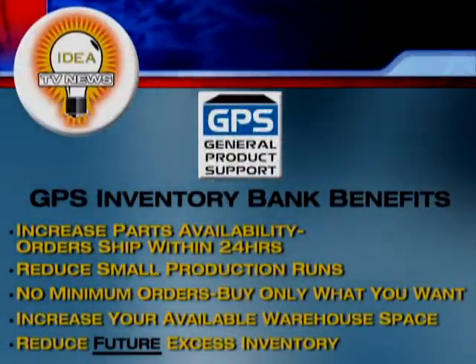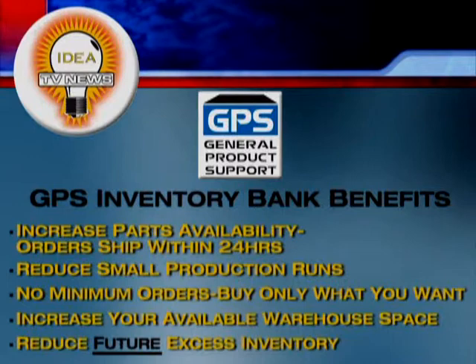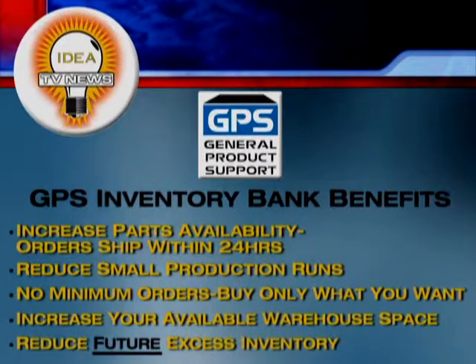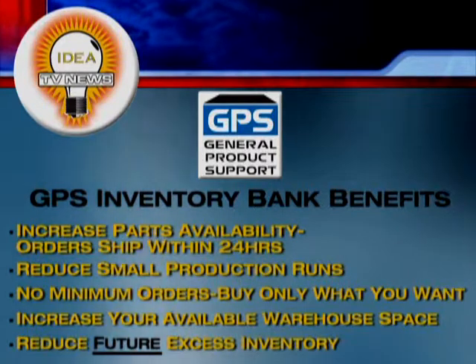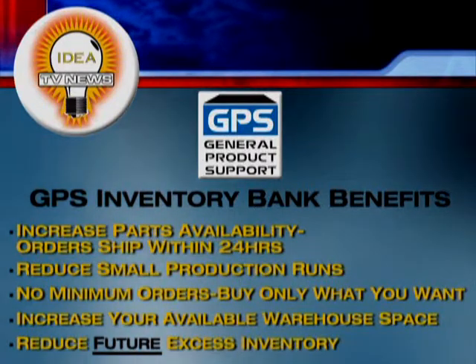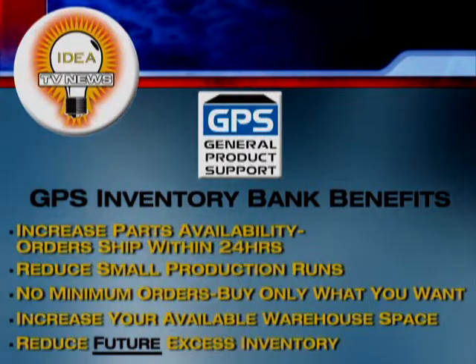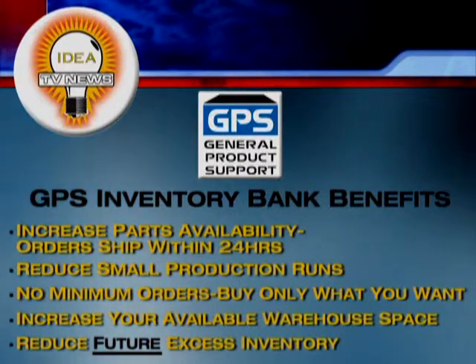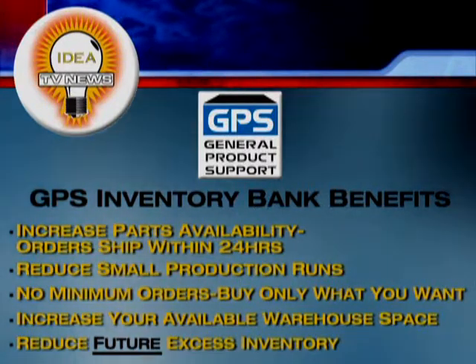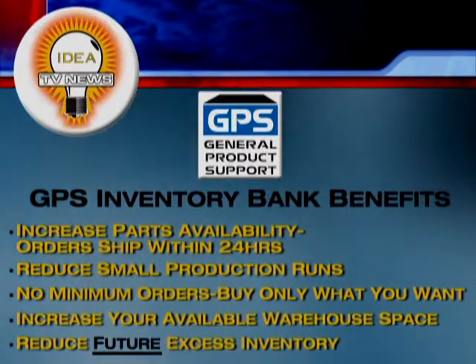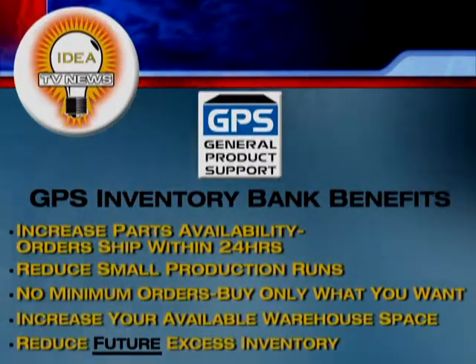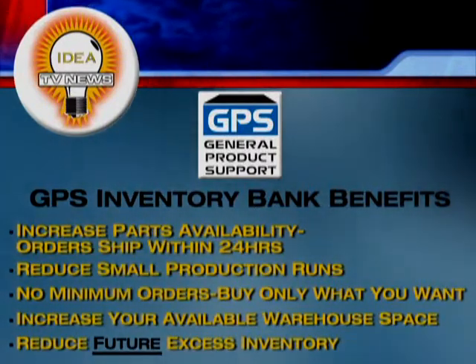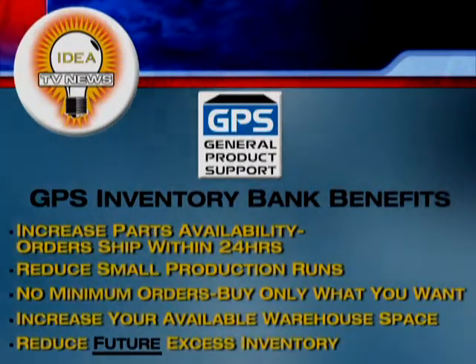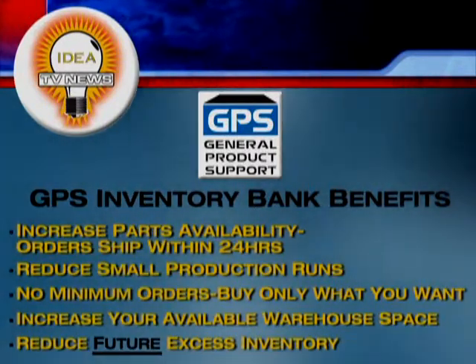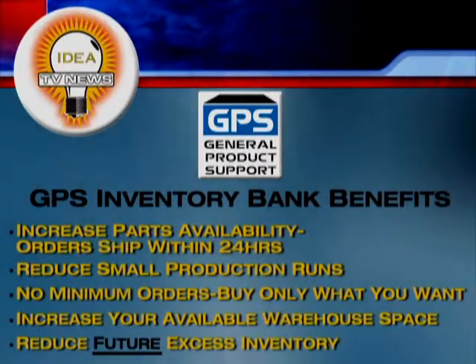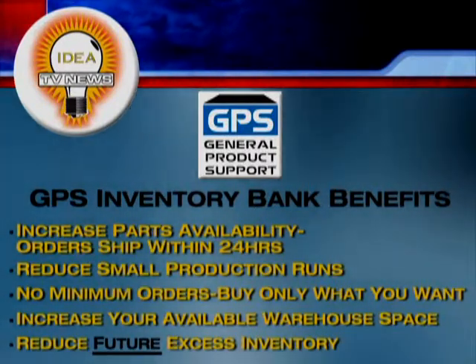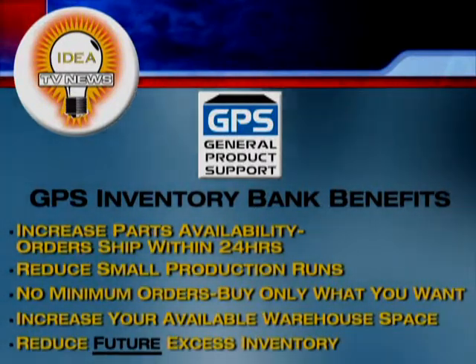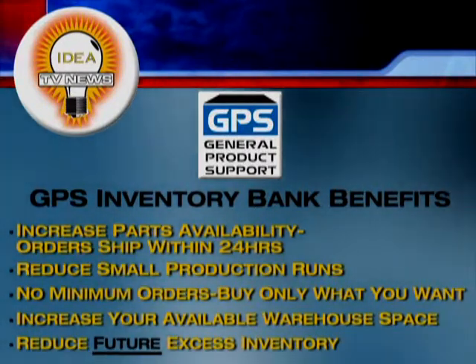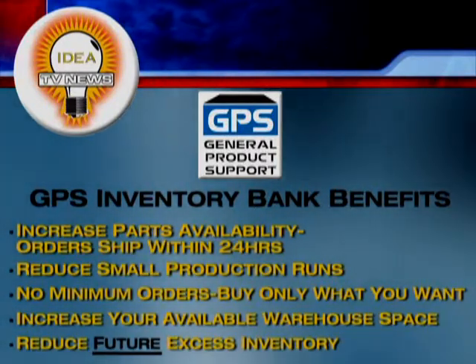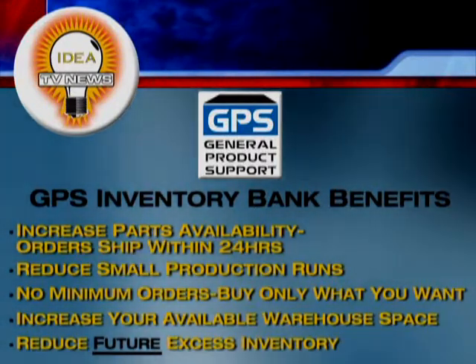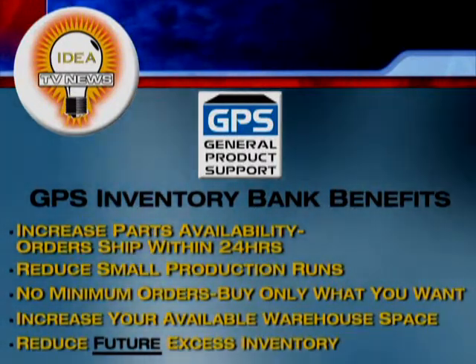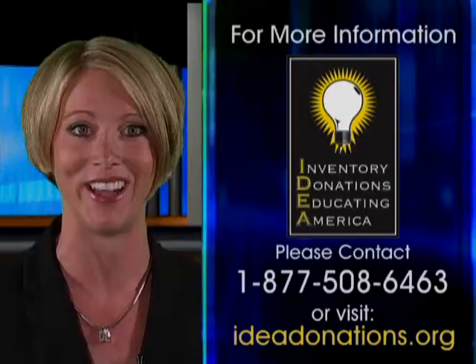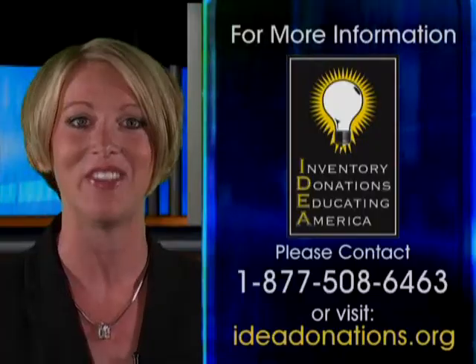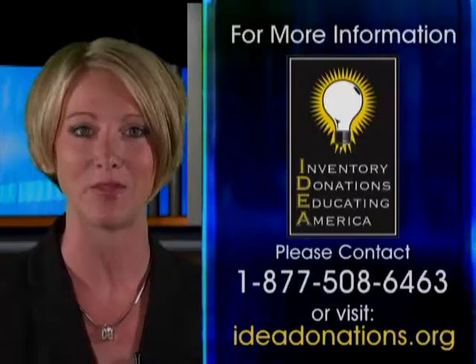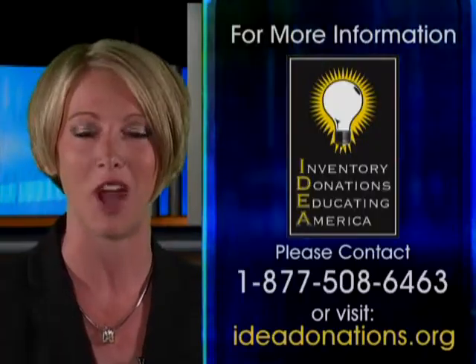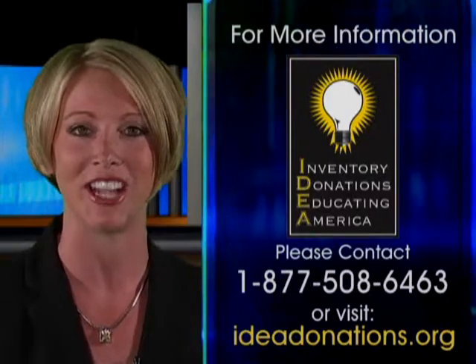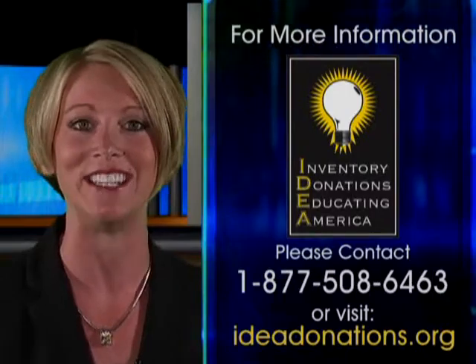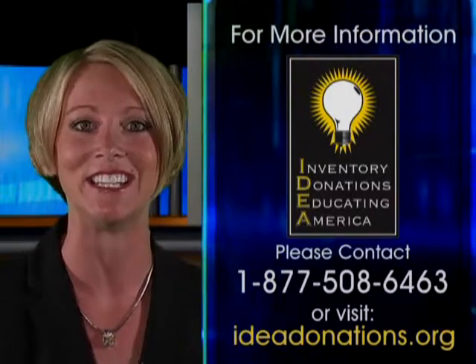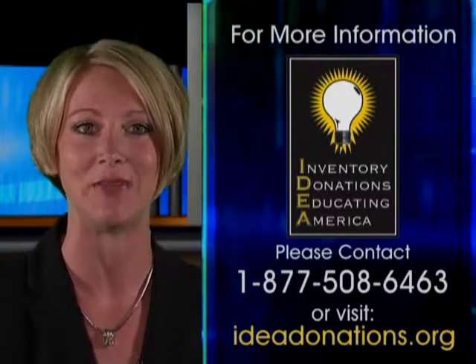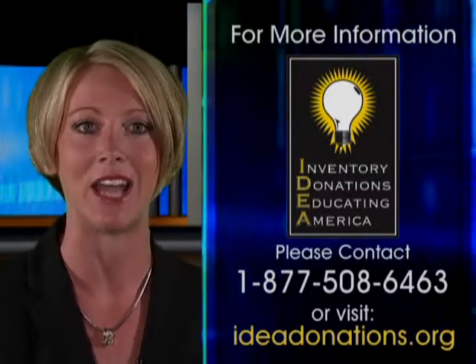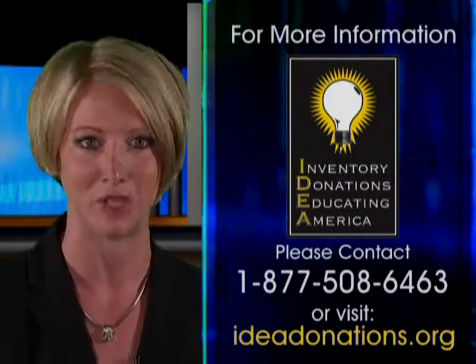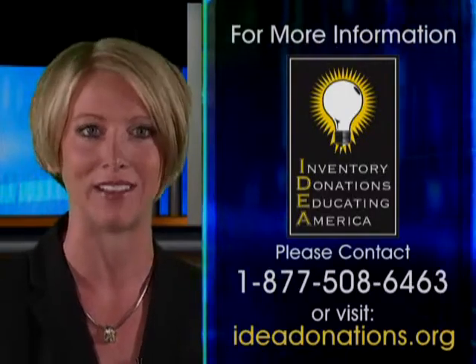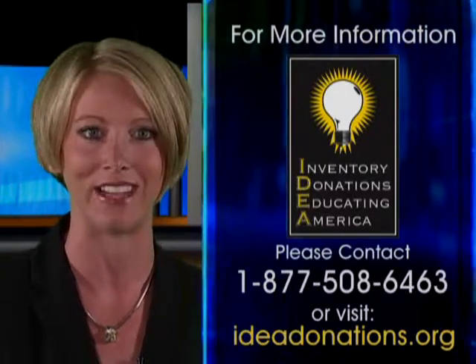GPS reduces your inventory costs and increases parts availability. Thanks for watching IDEA TV. I'm Shannon Lee.